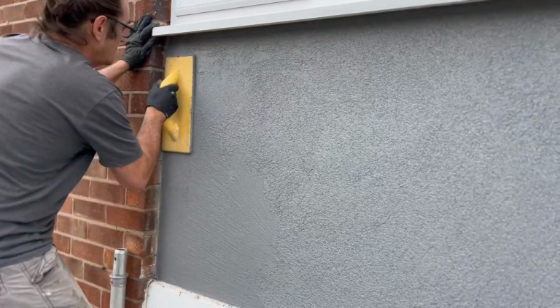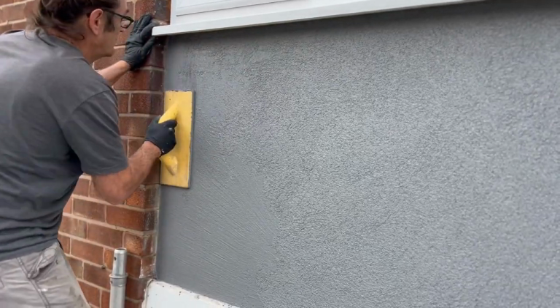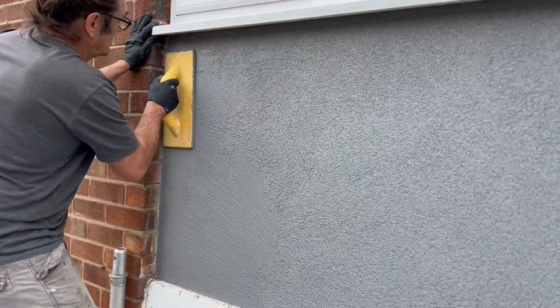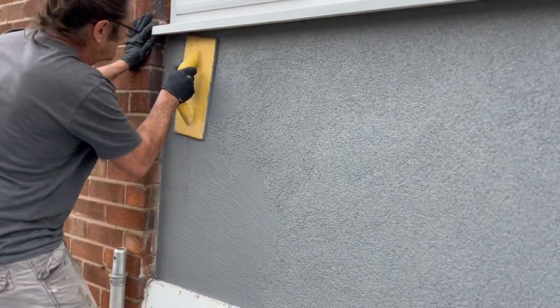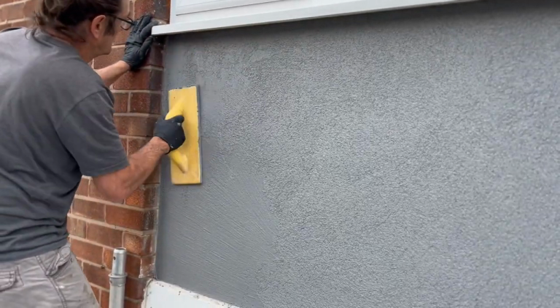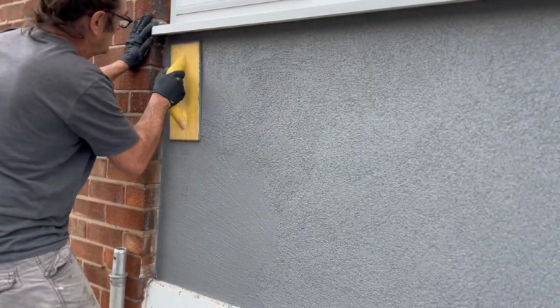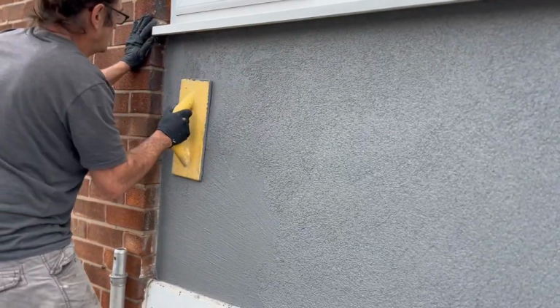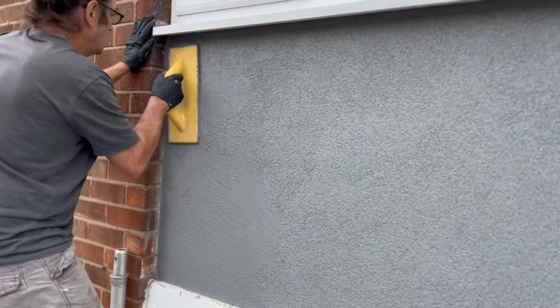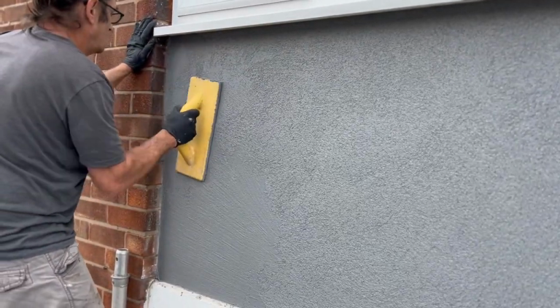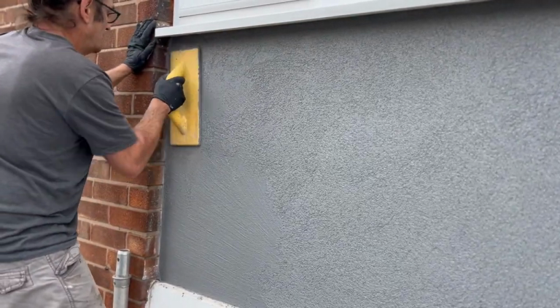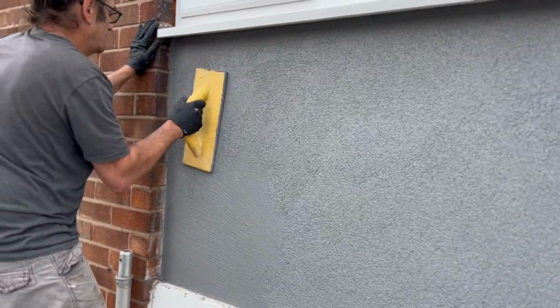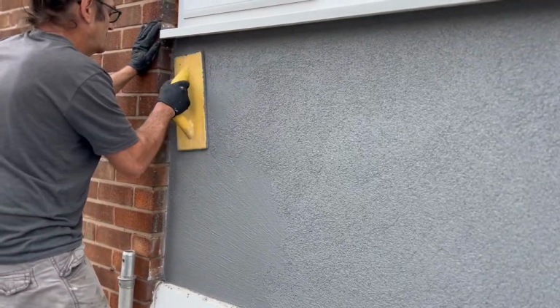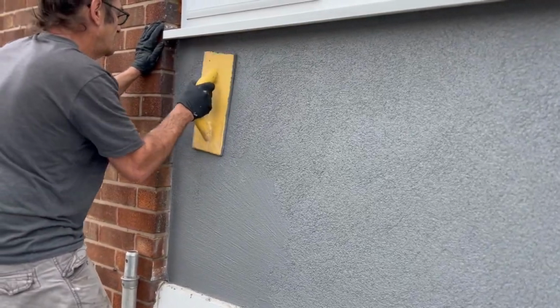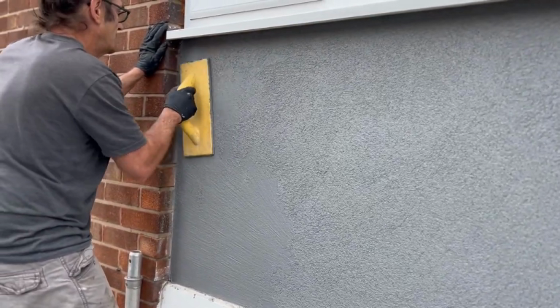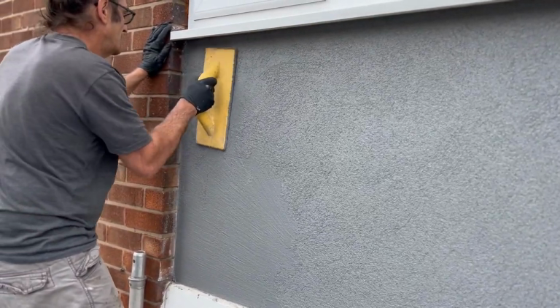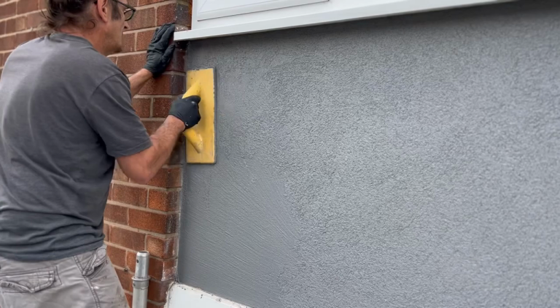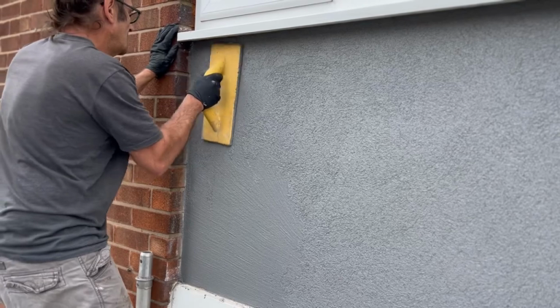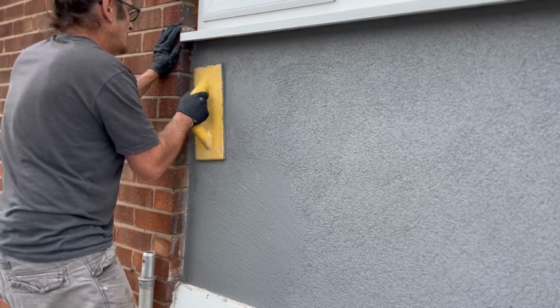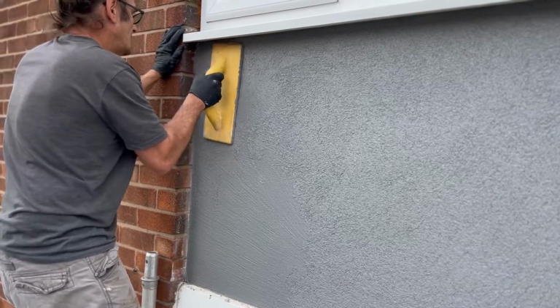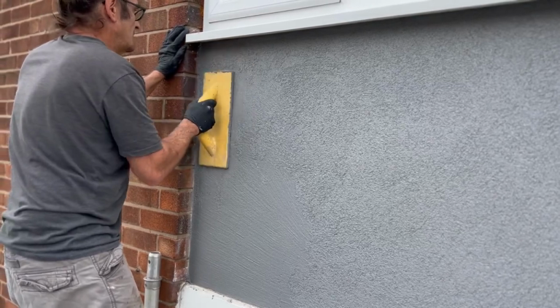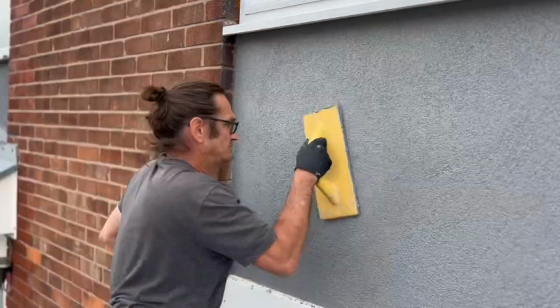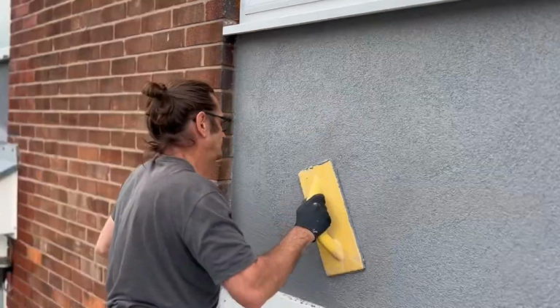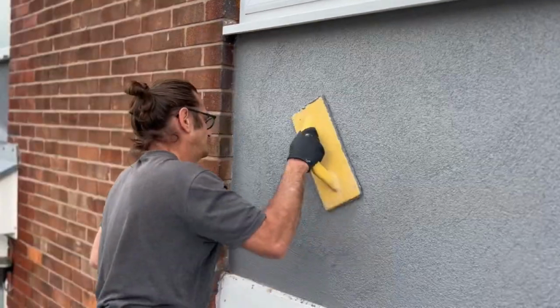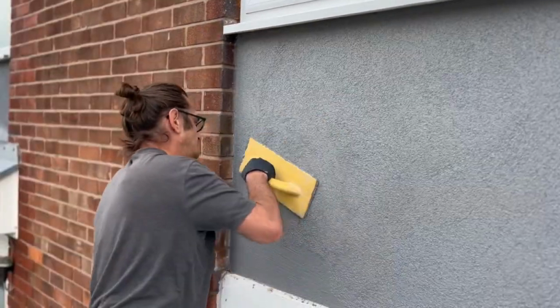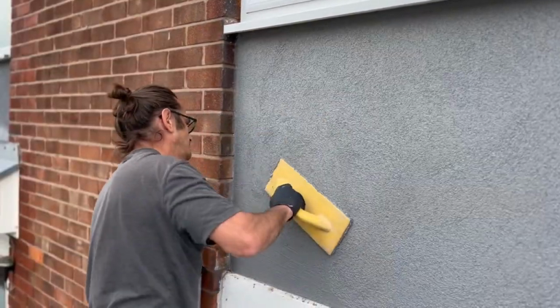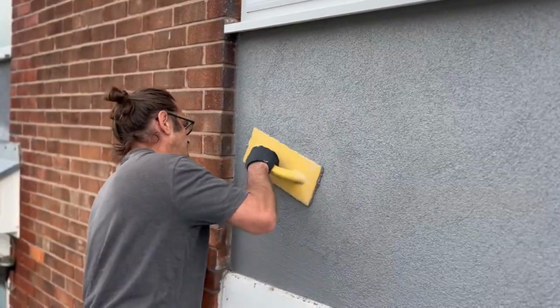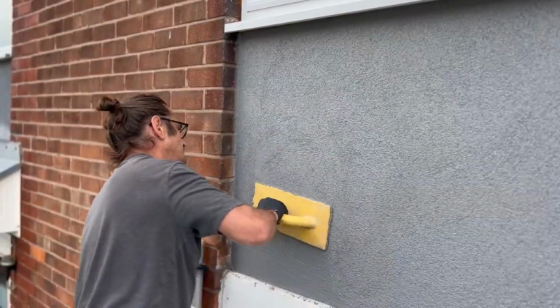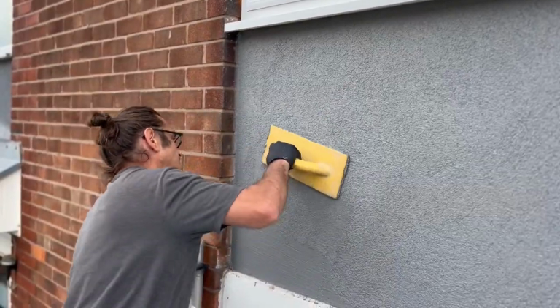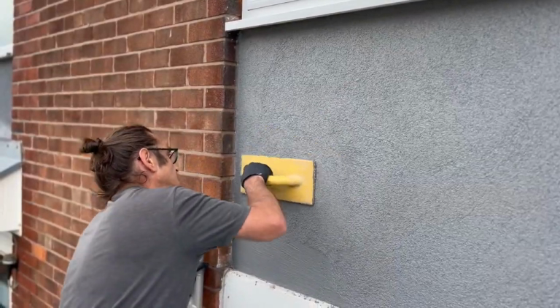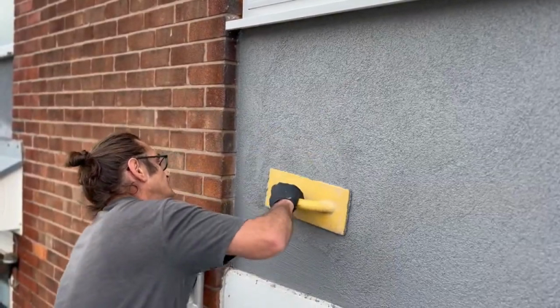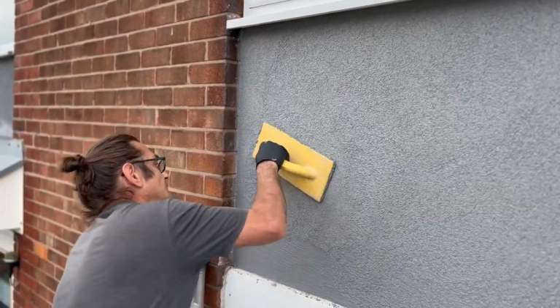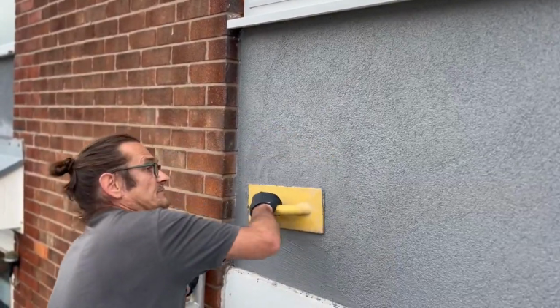The beauty about this render is you can actually choose the colour you want it in. I mean they've got so many colours for you to choose from.